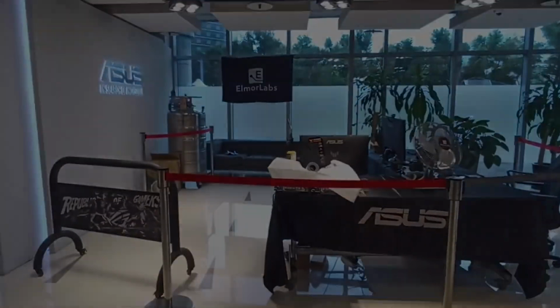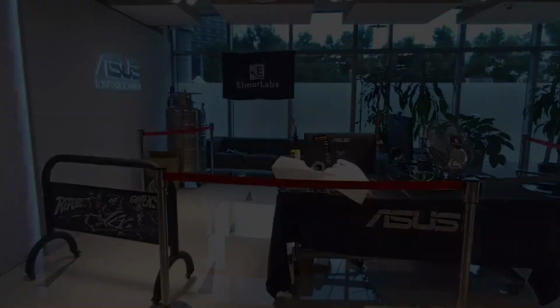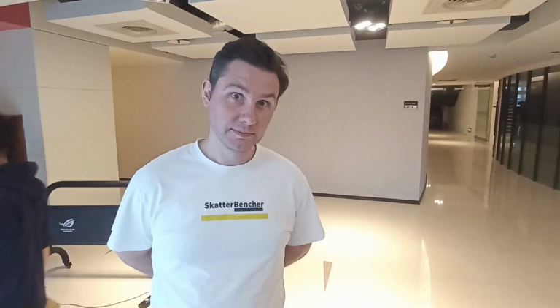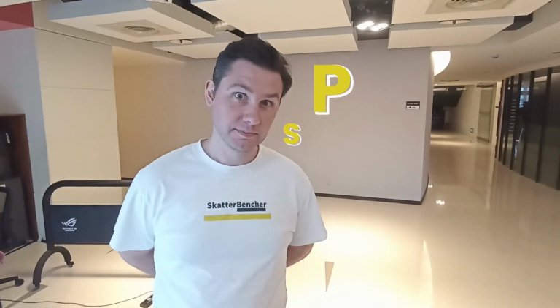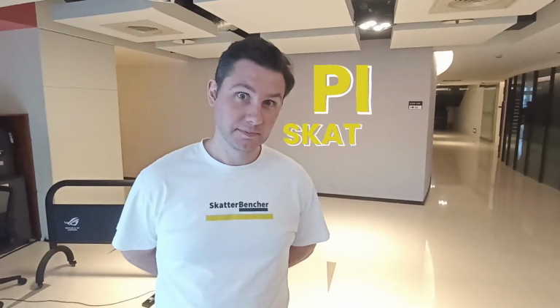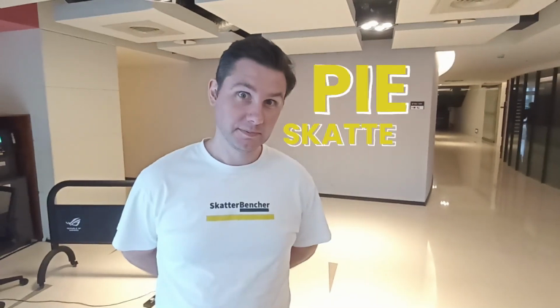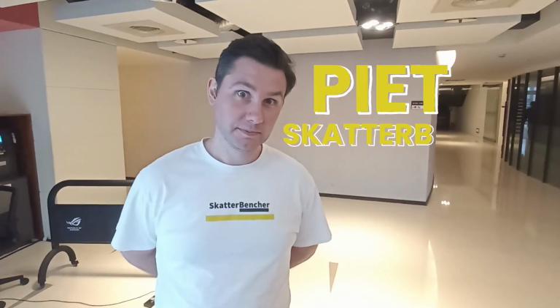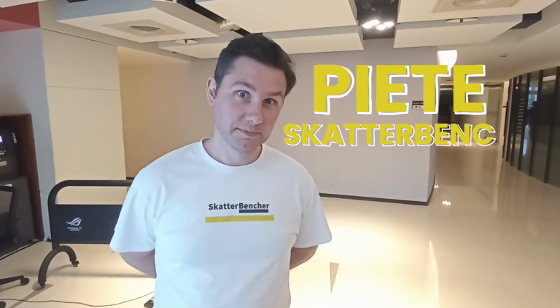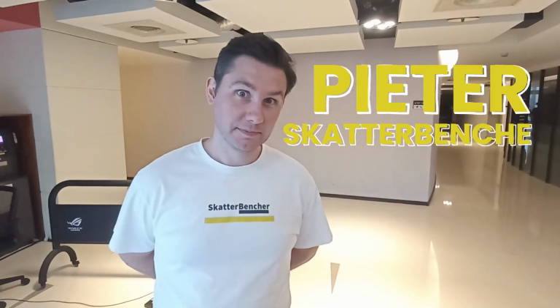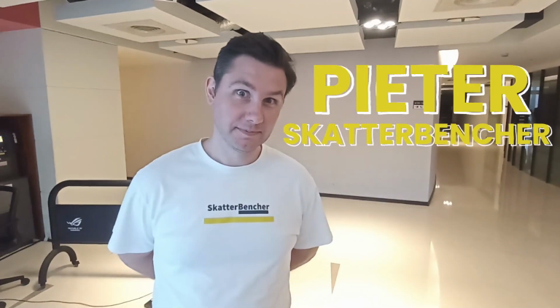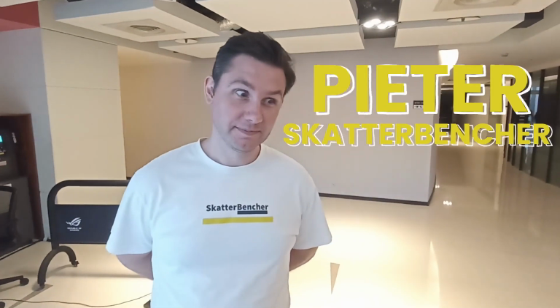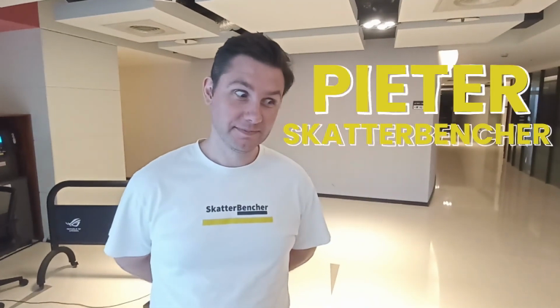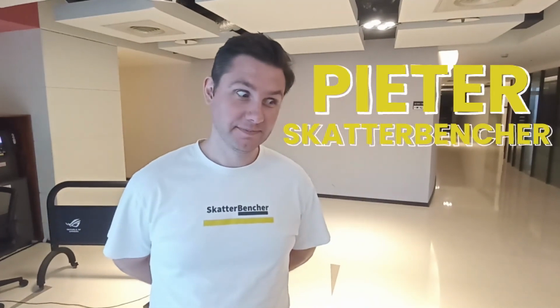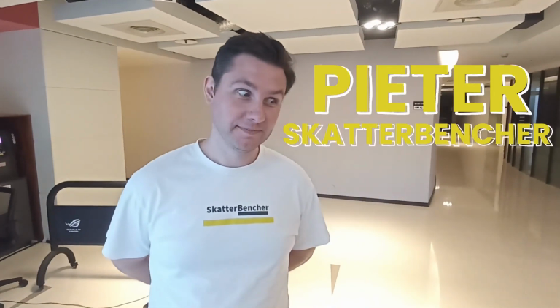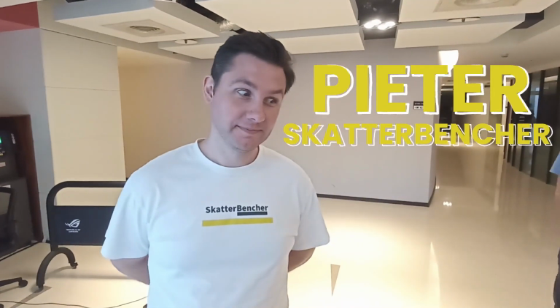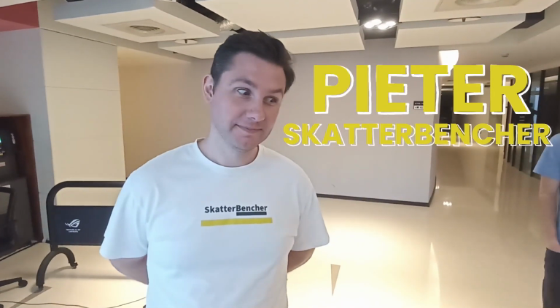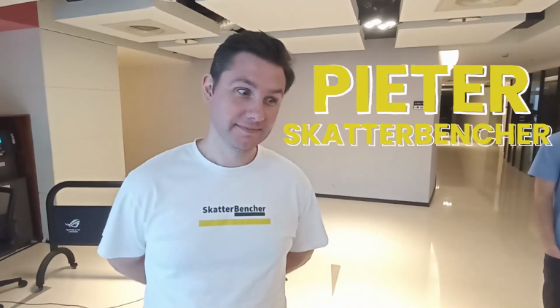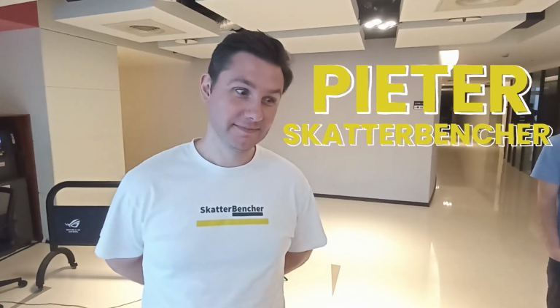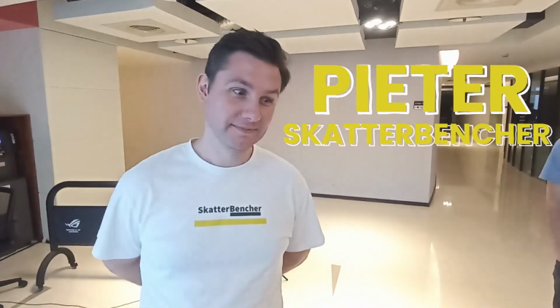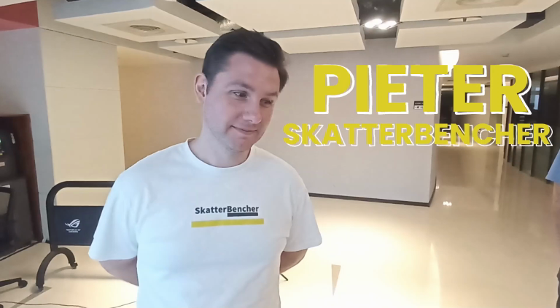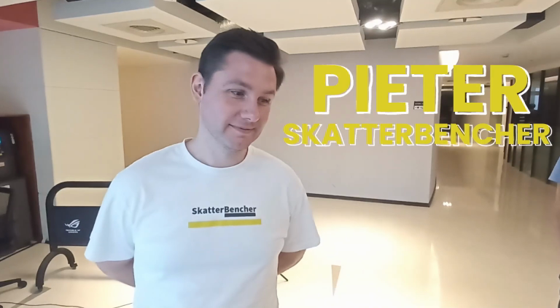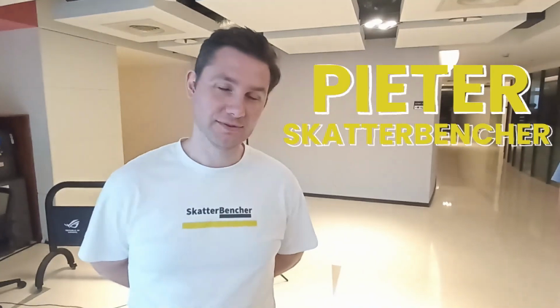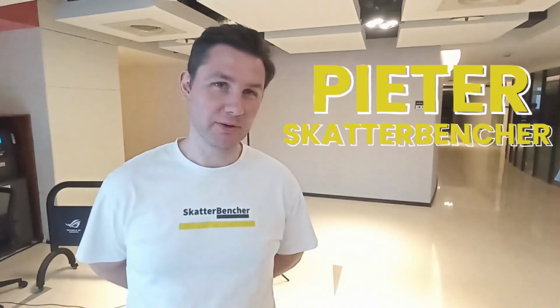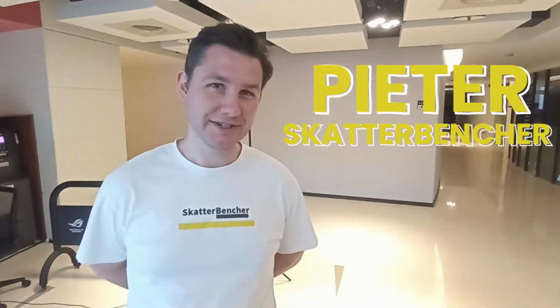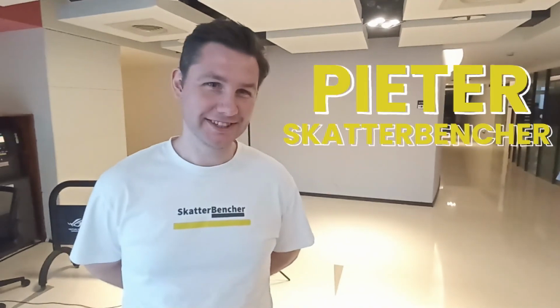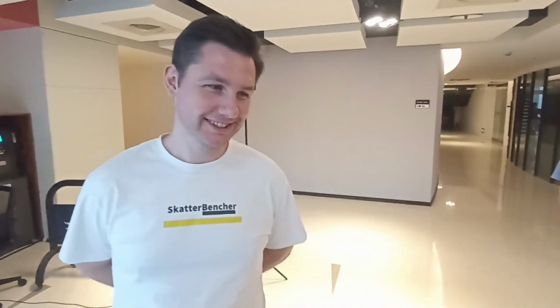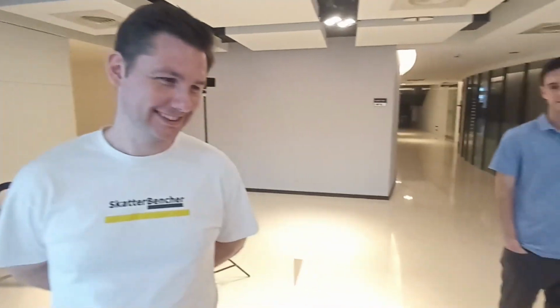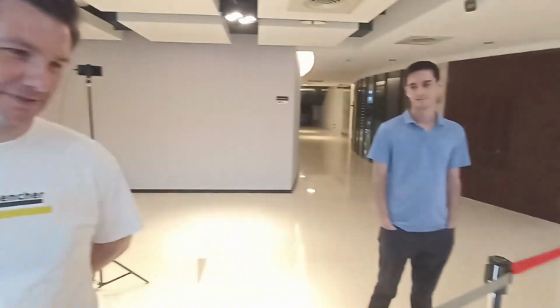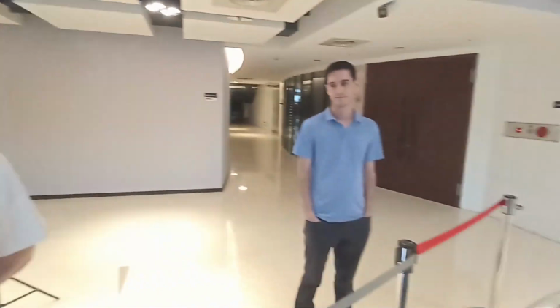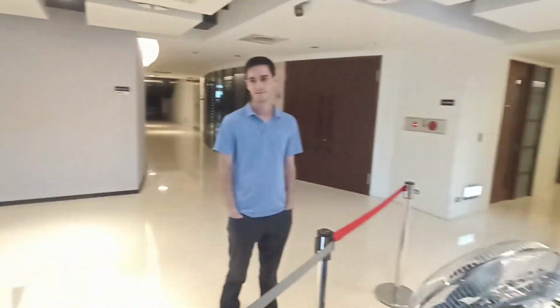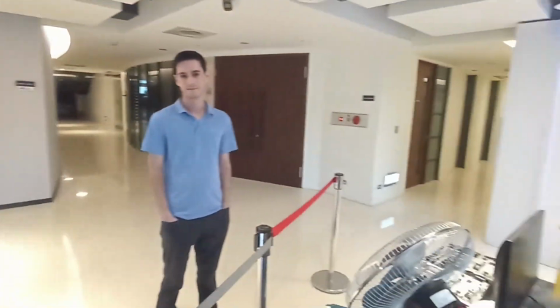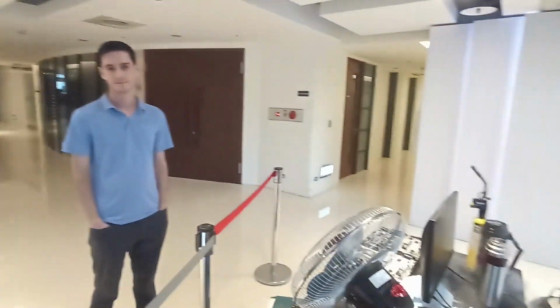You ready? Finger rusty or not rusty? Not rusty. Finger prepared.